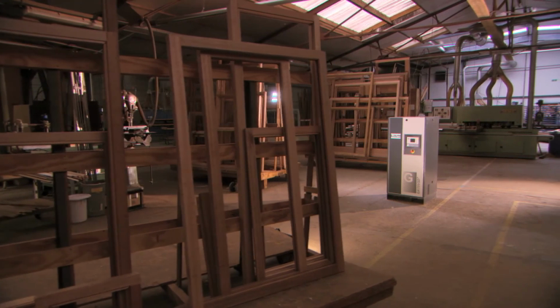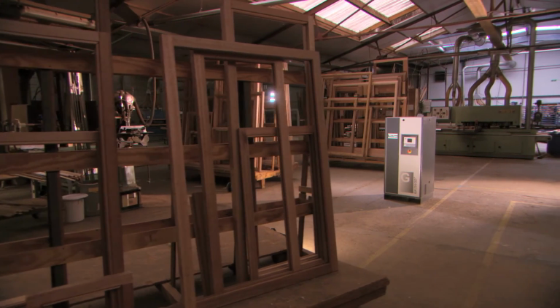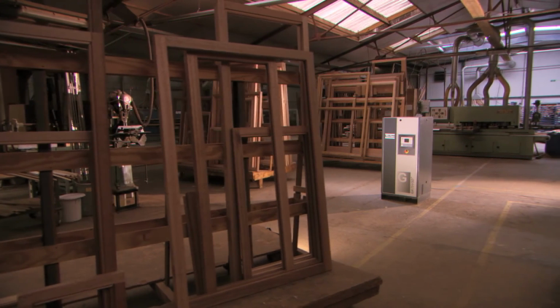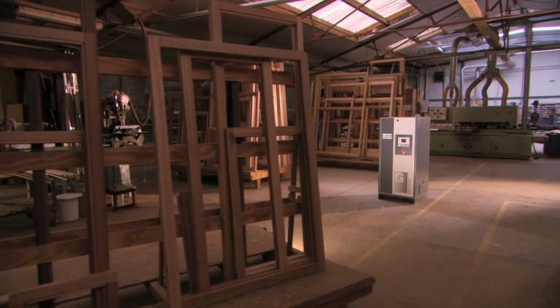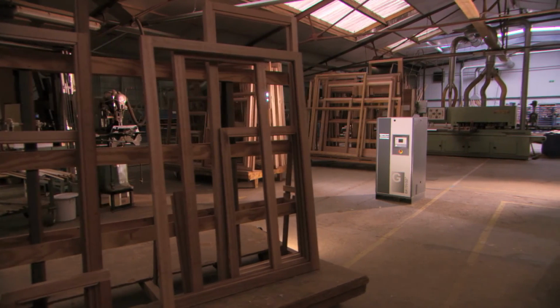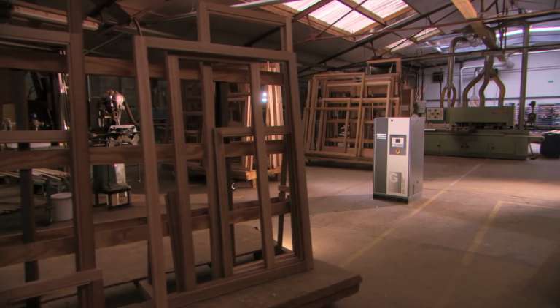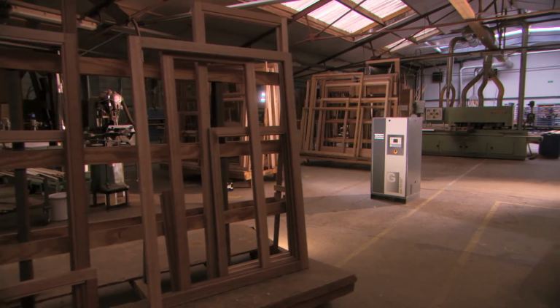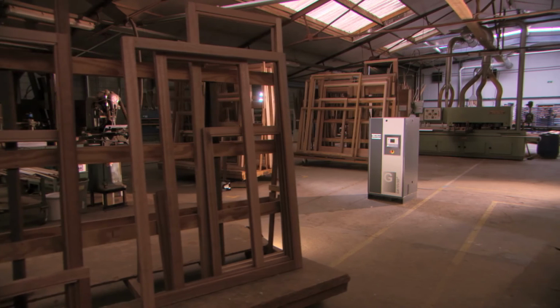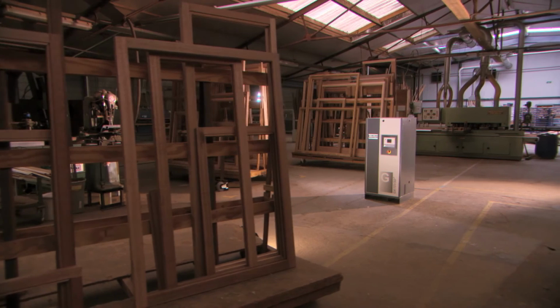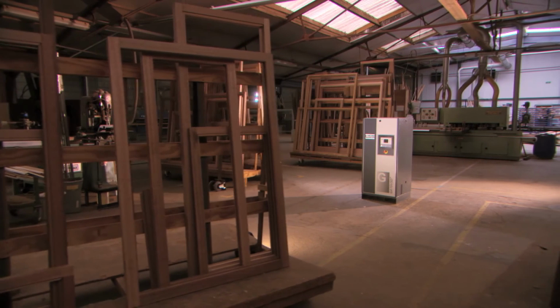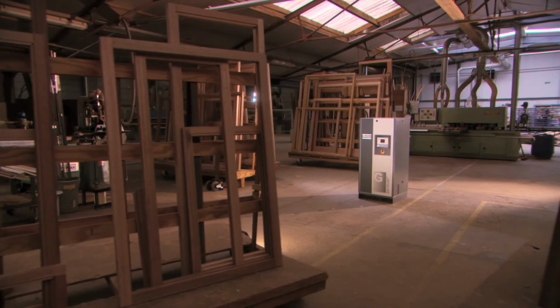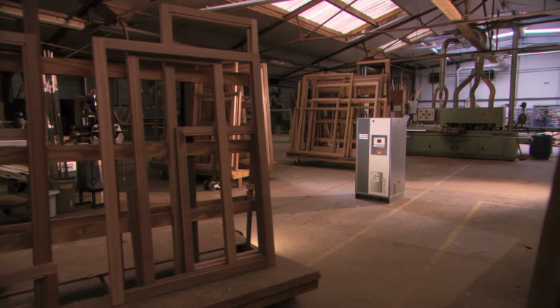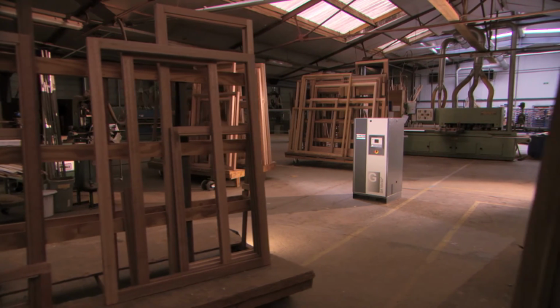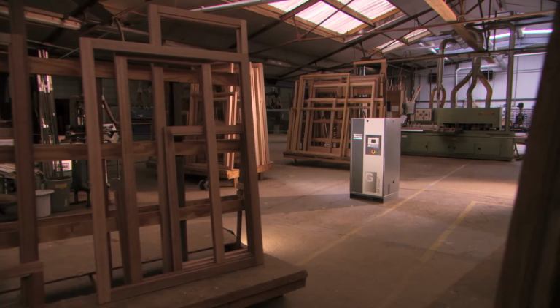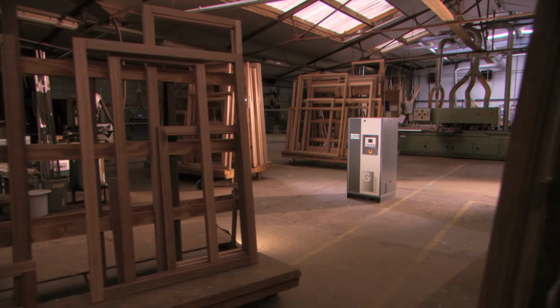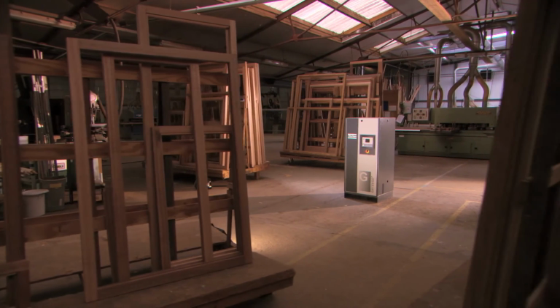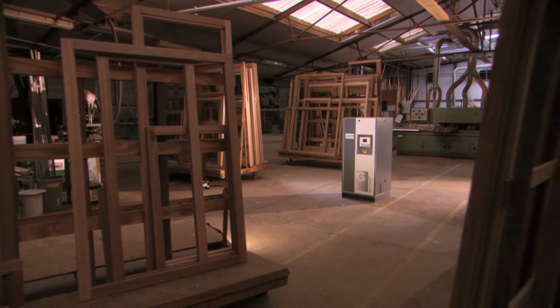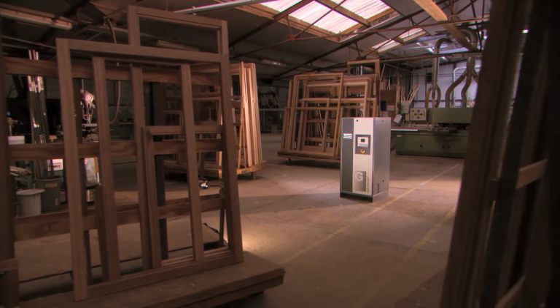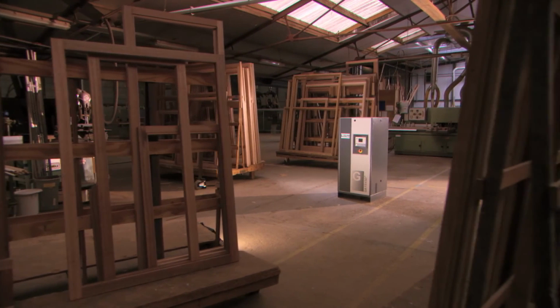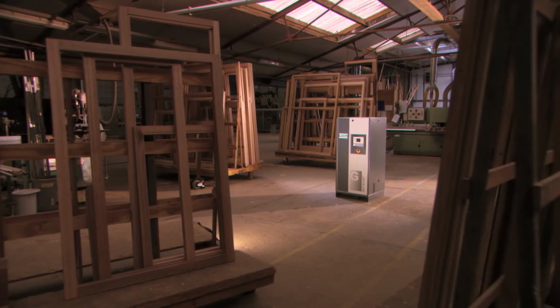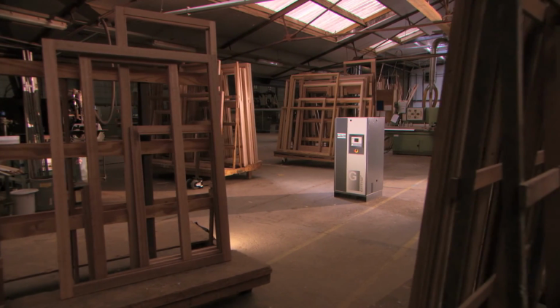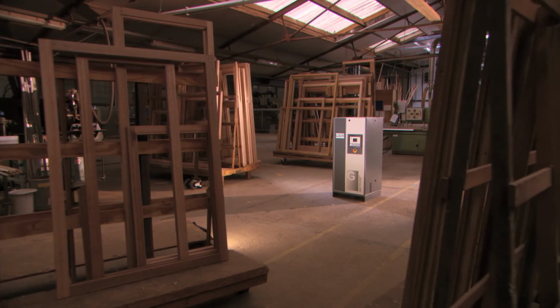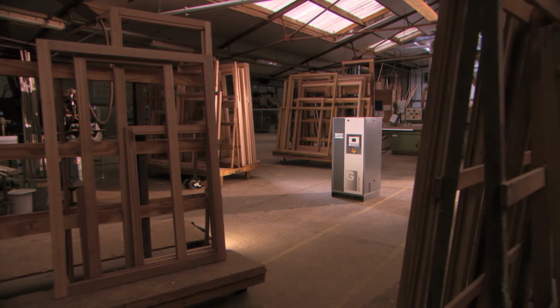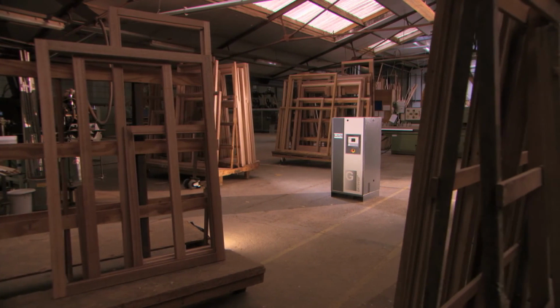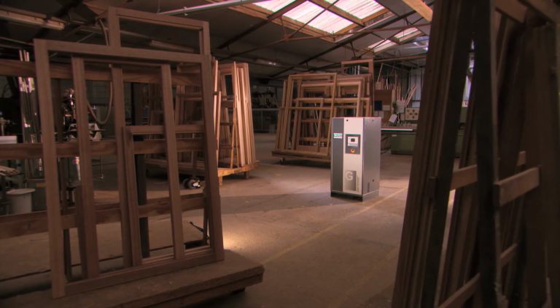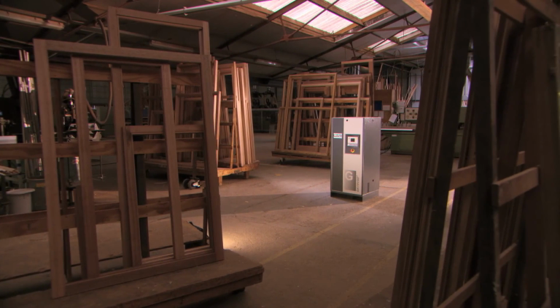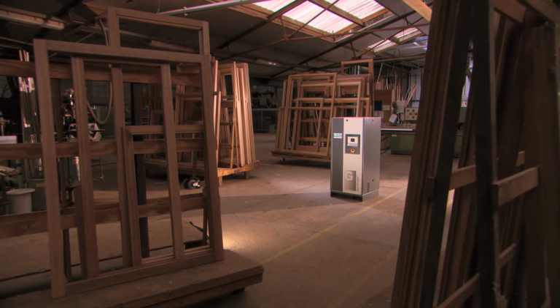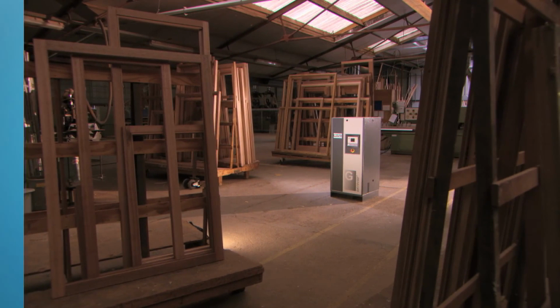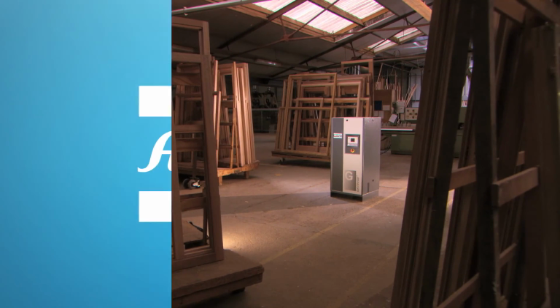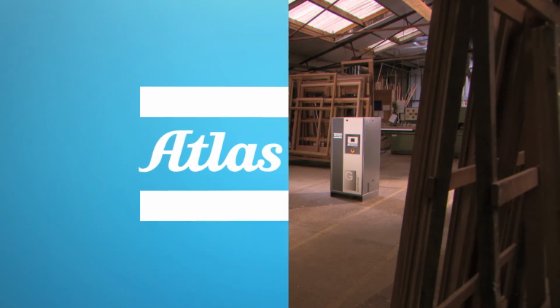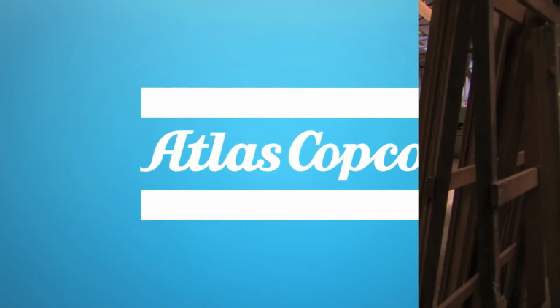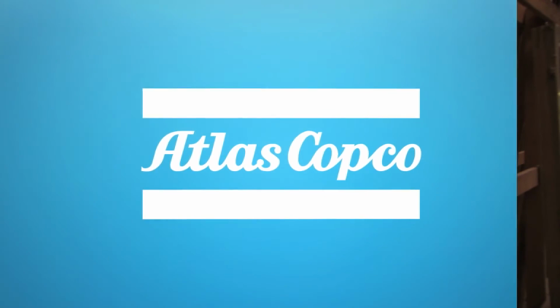The GA-VSD Plus. Small compressor. Big ideas.